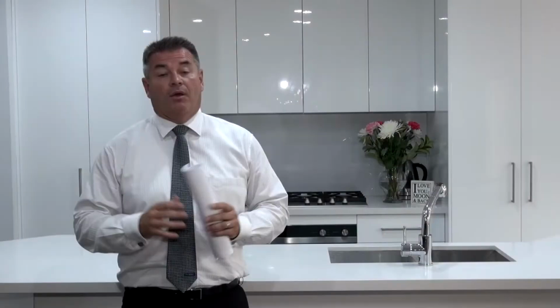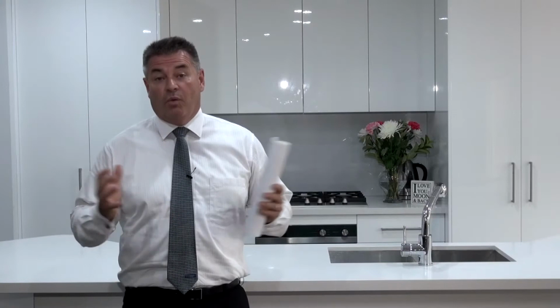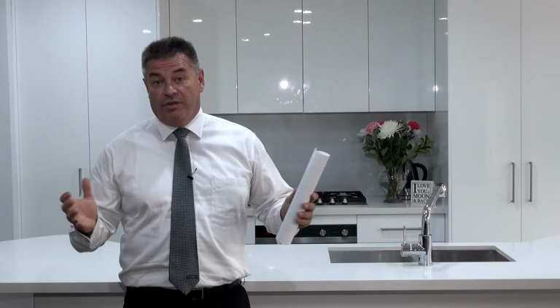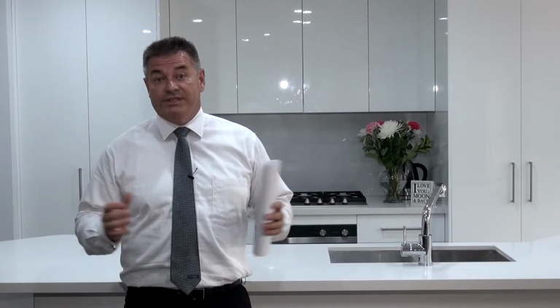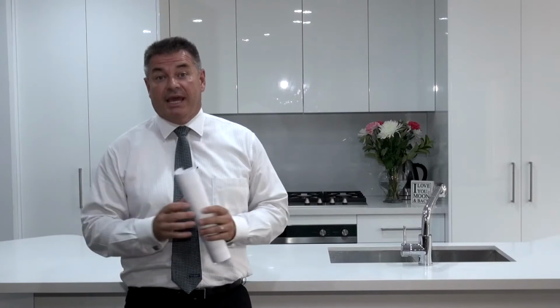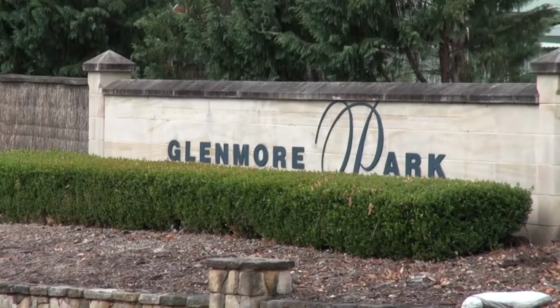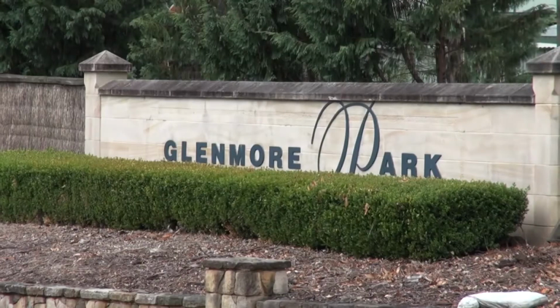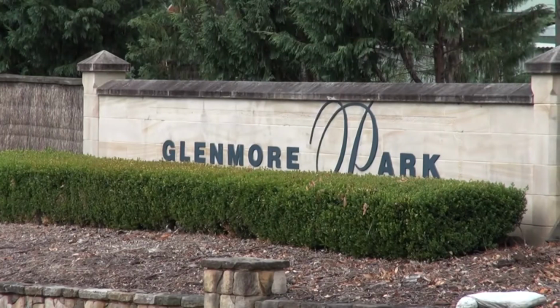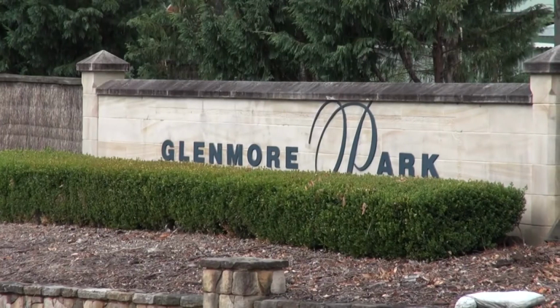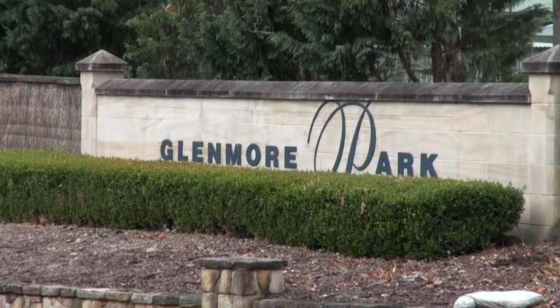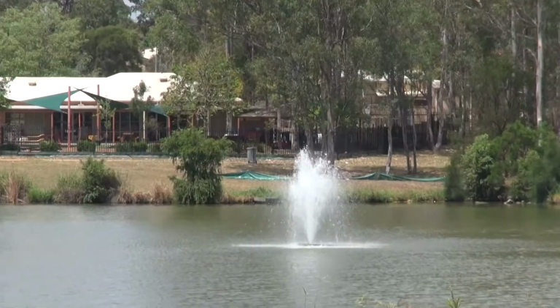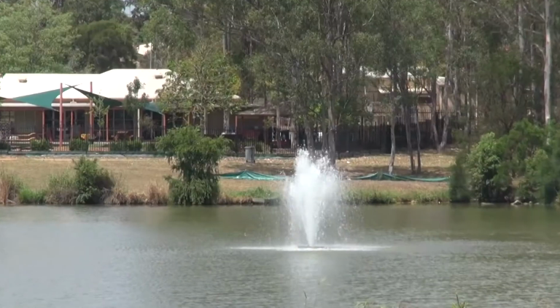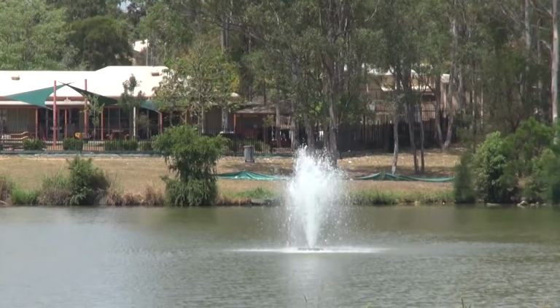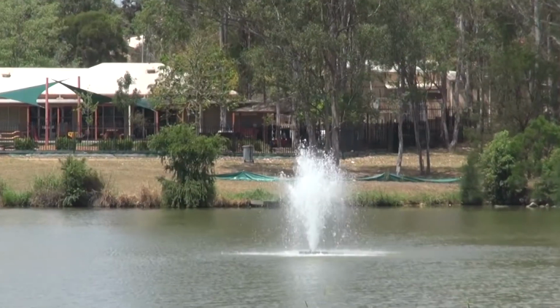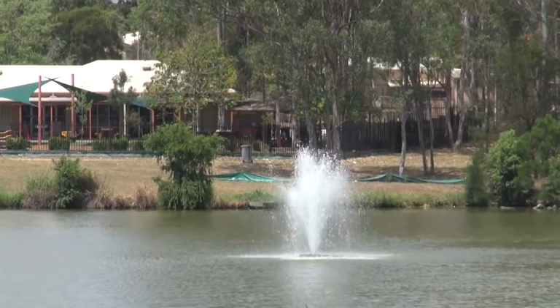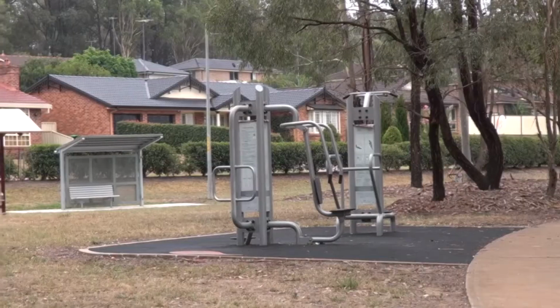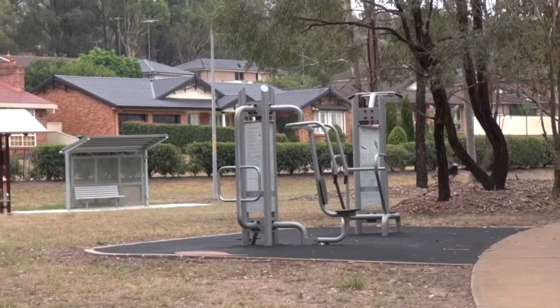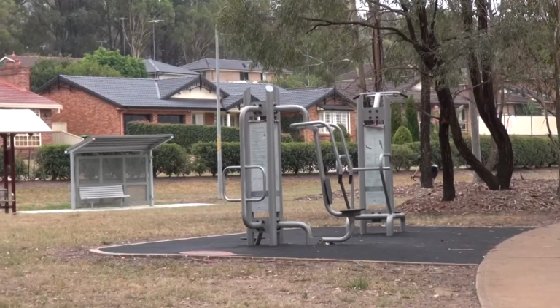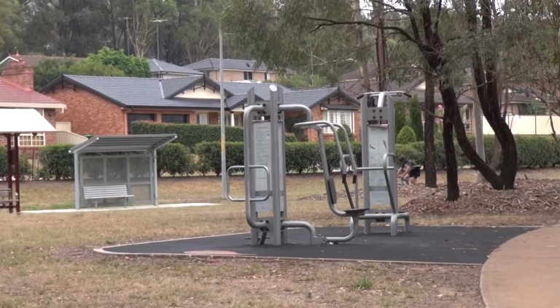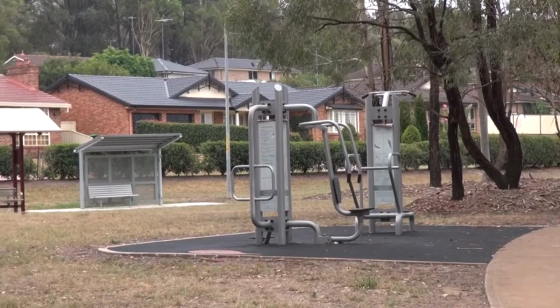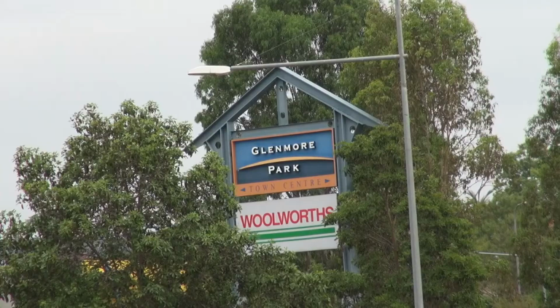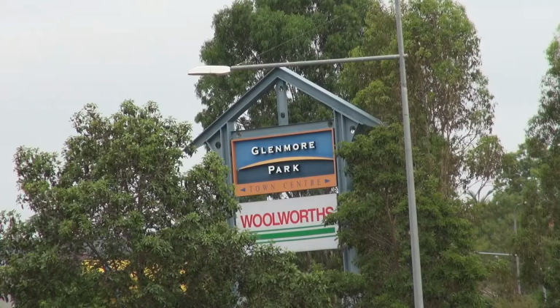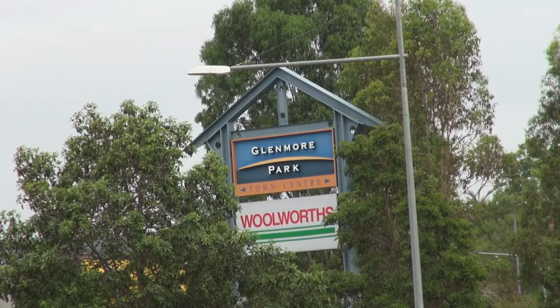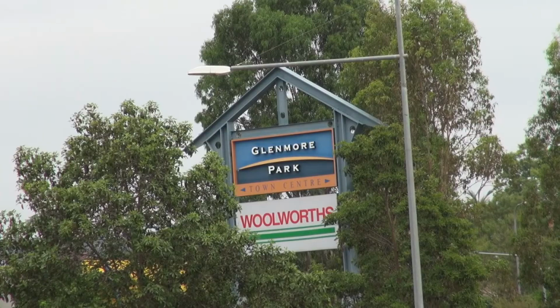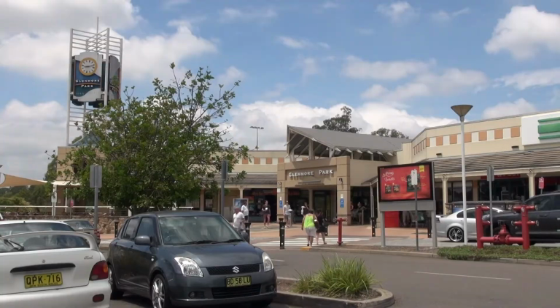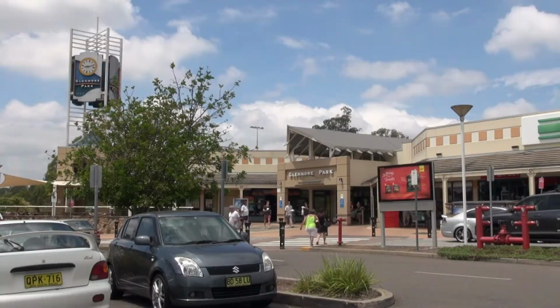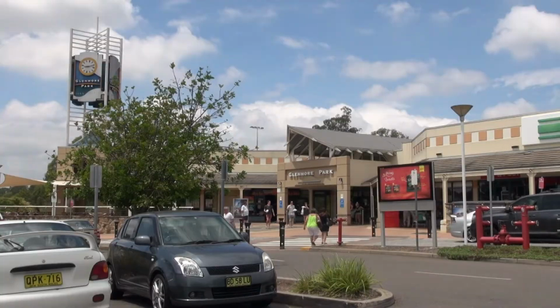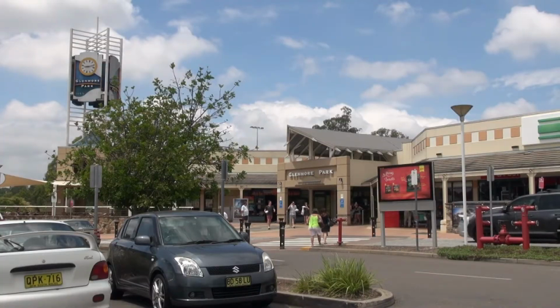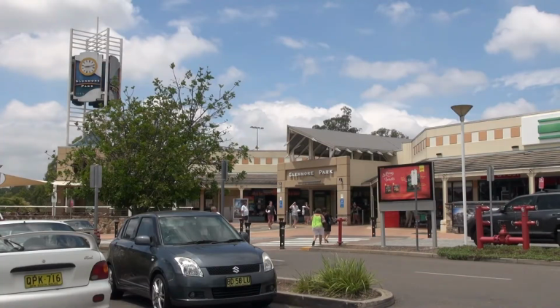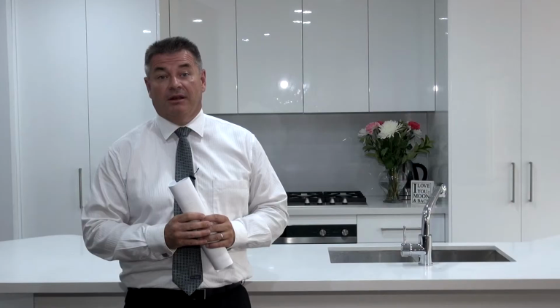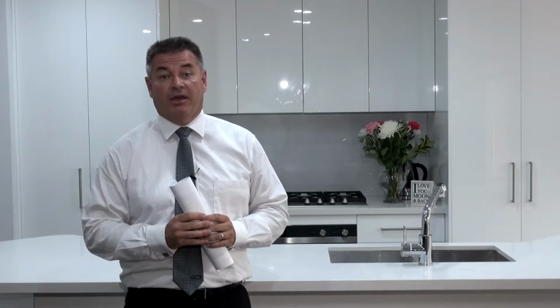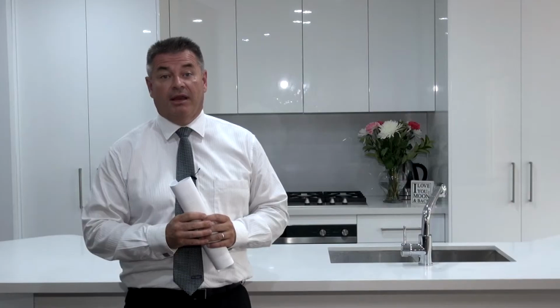With easy access from the Mulgoa Road entrance, with only four turns, it really is conveniently located.